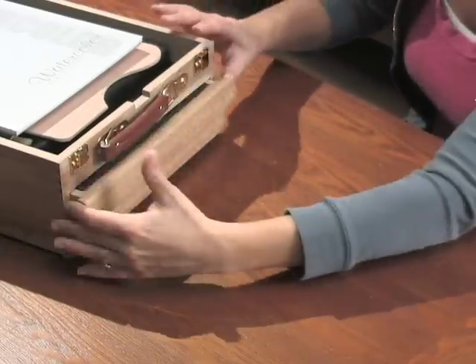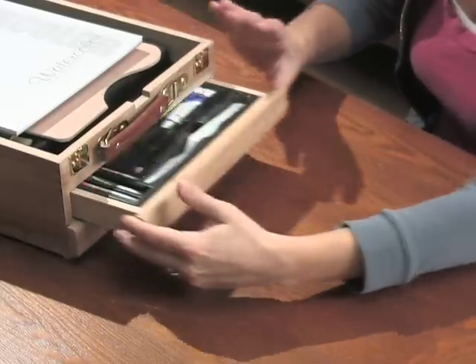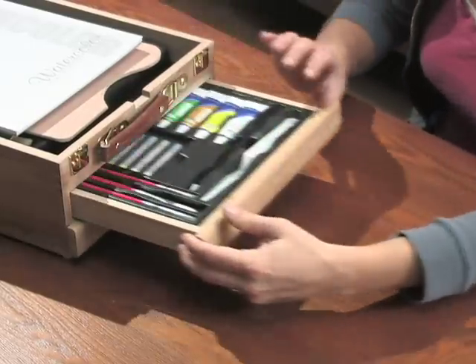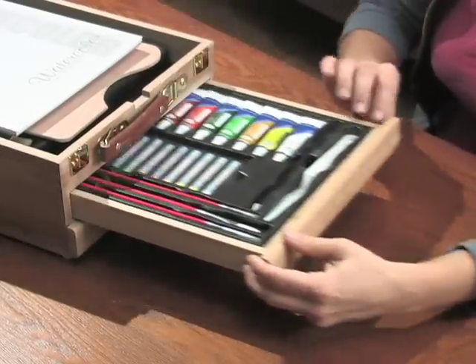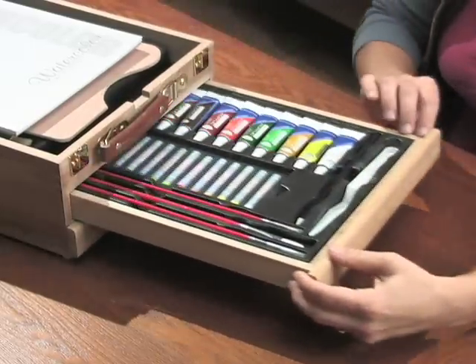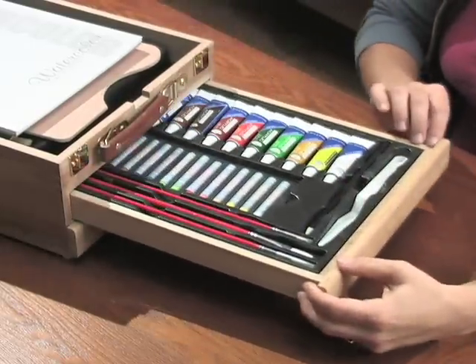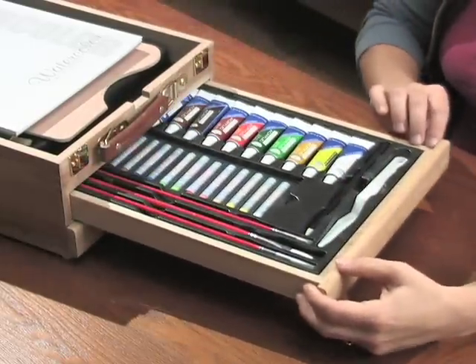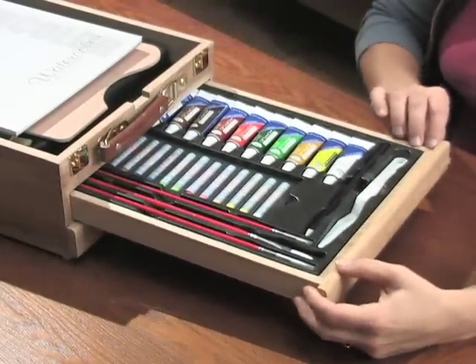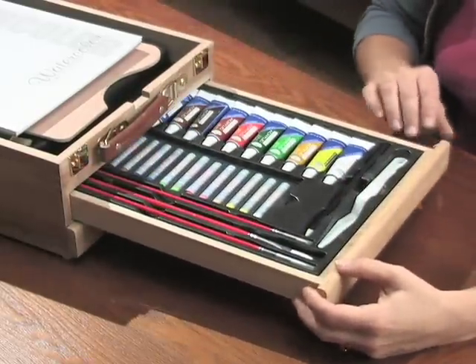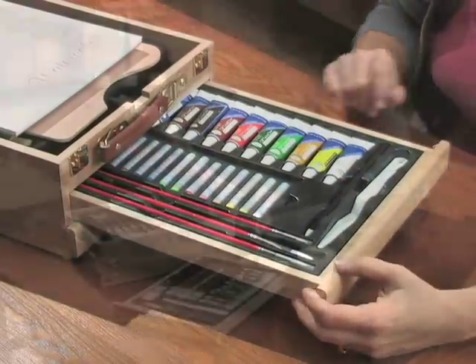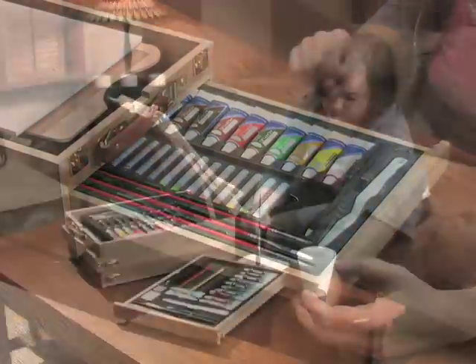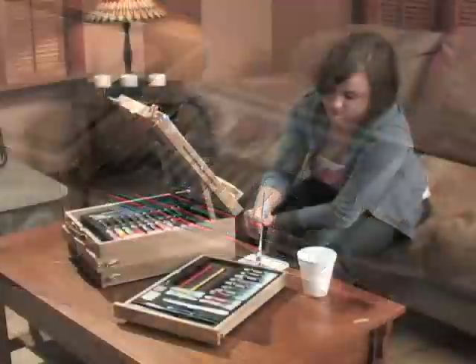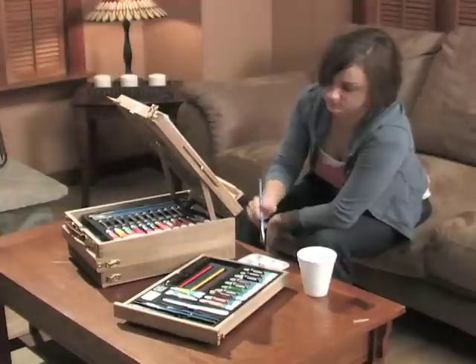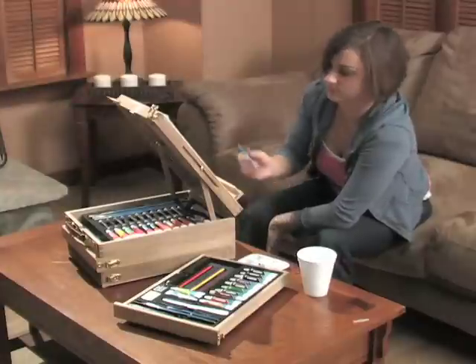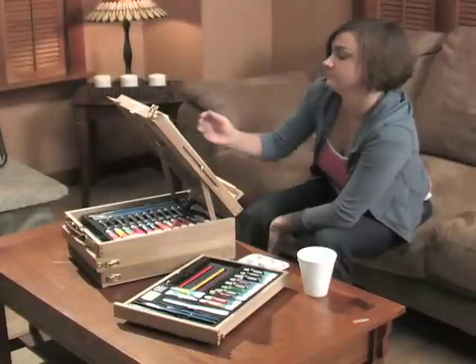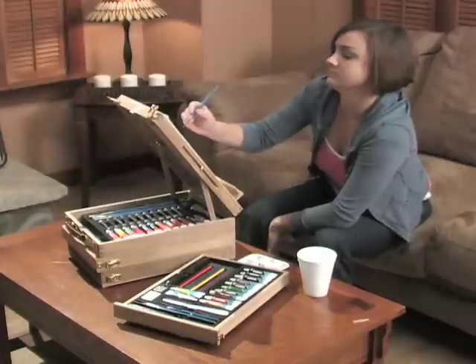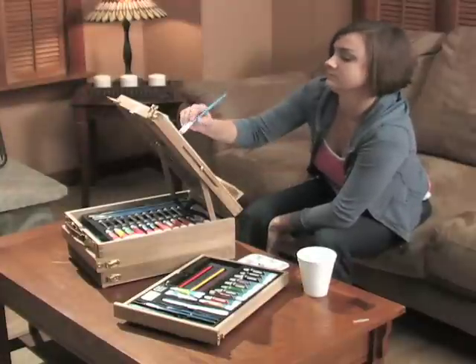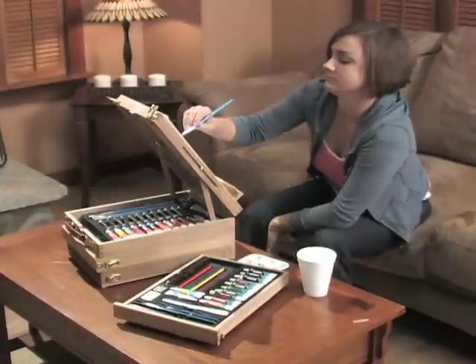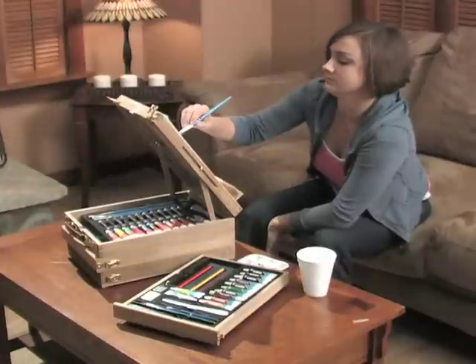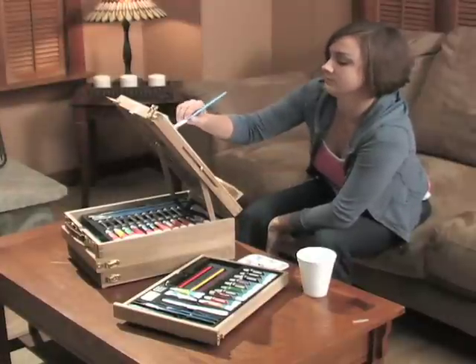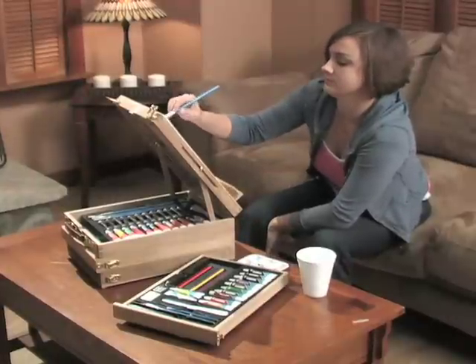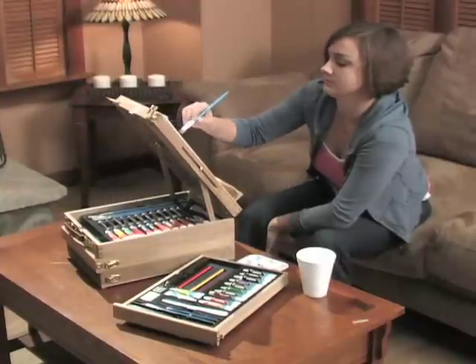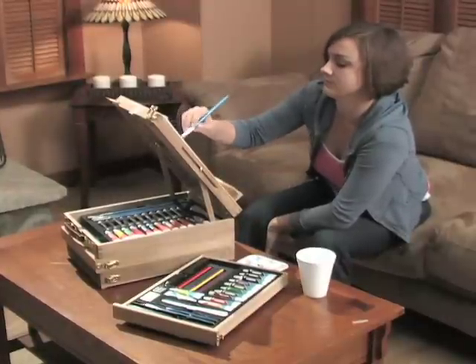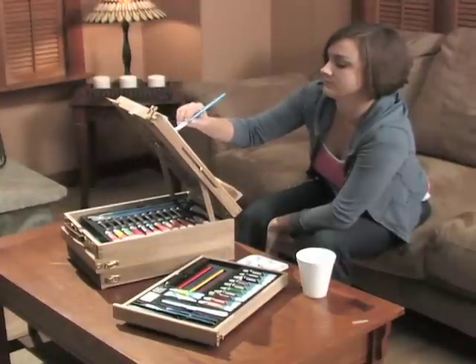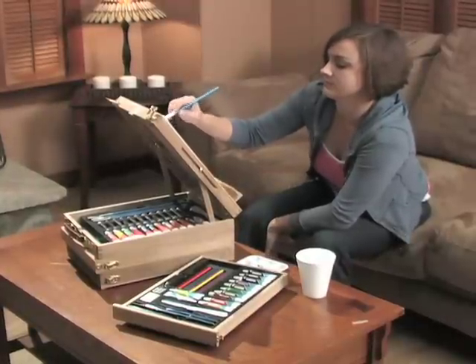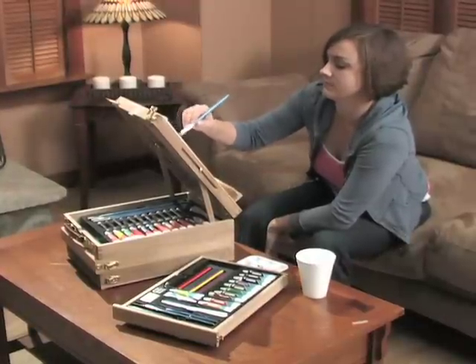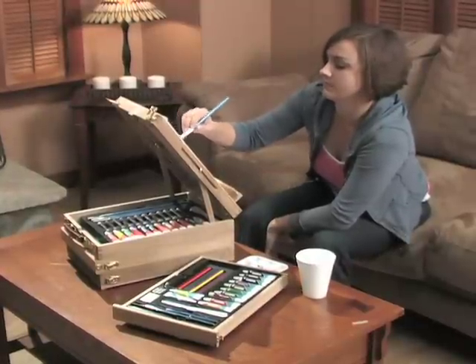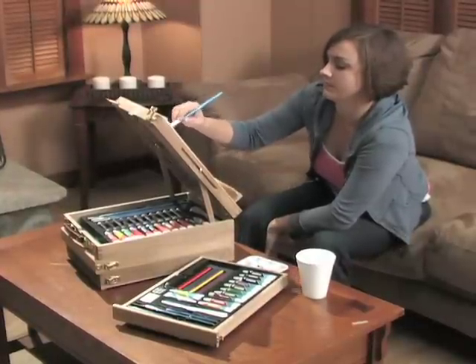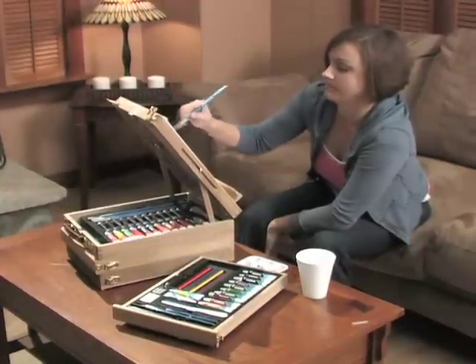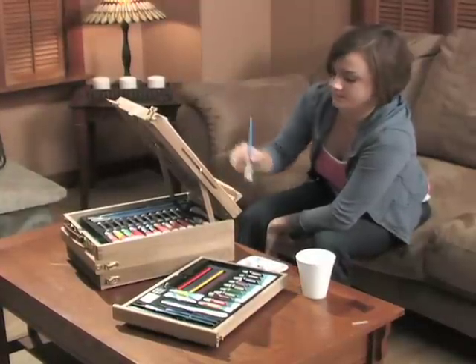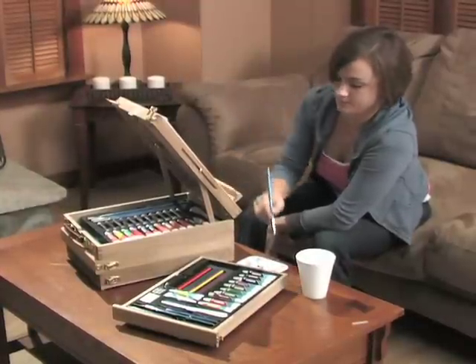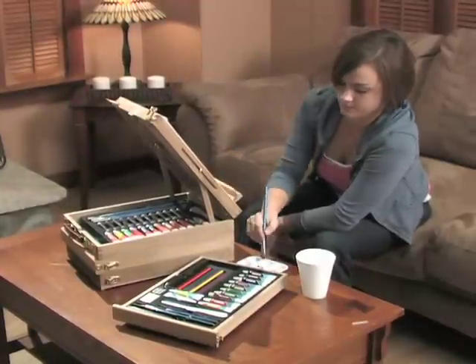Oils, watercolors, acrylics — you'll find a full array of vibrant colors here, all organized neatly inside.